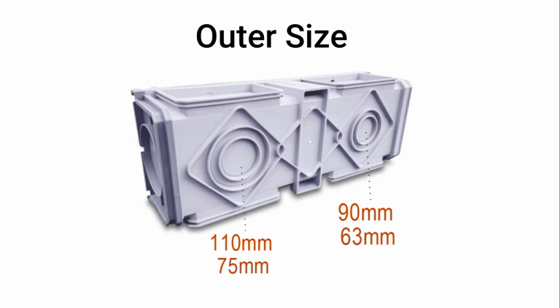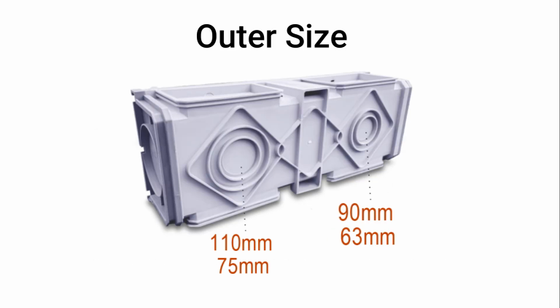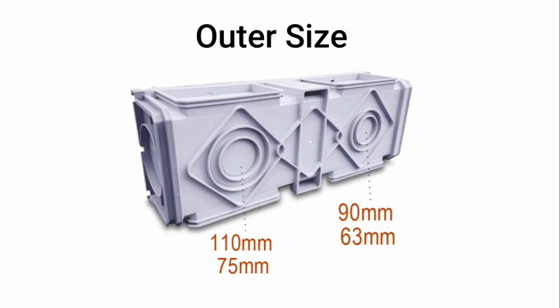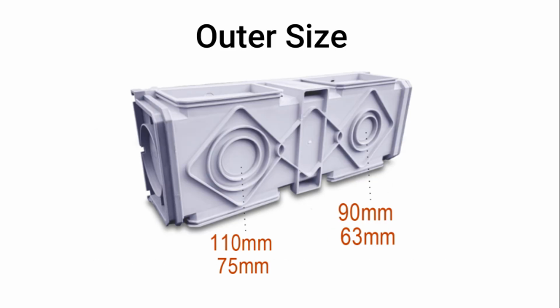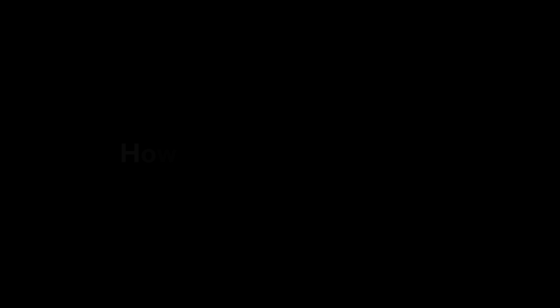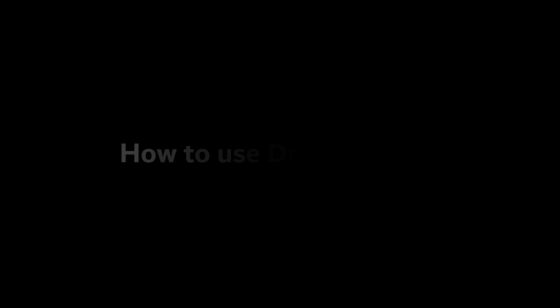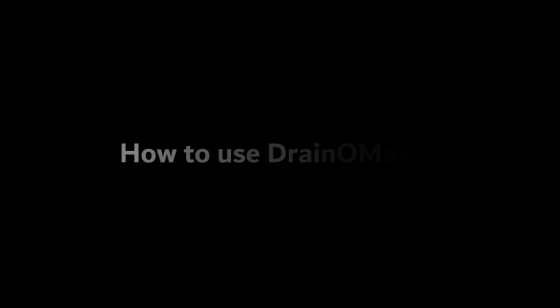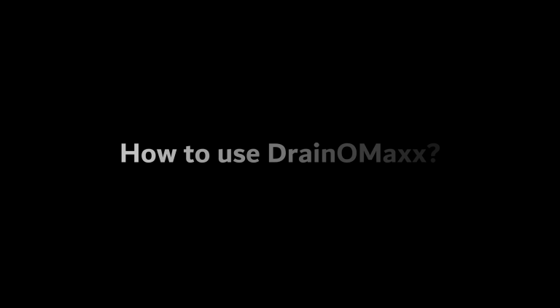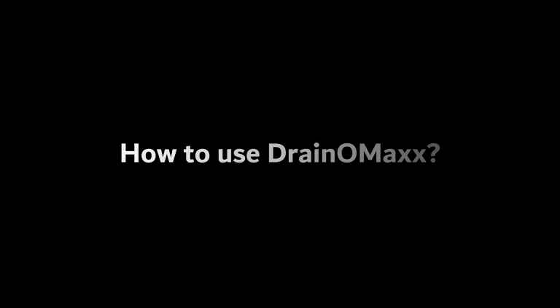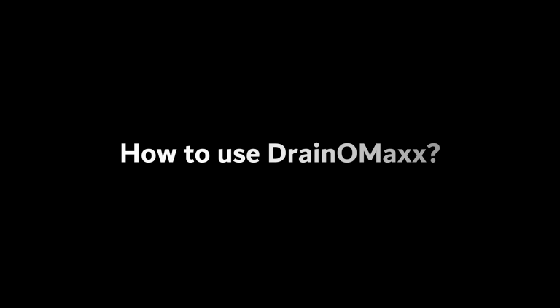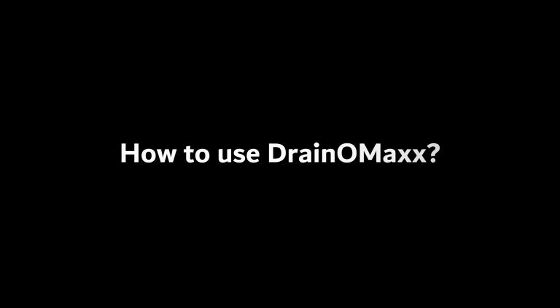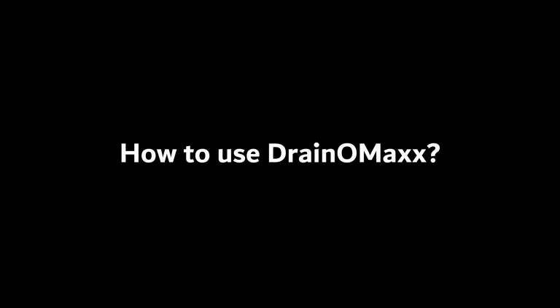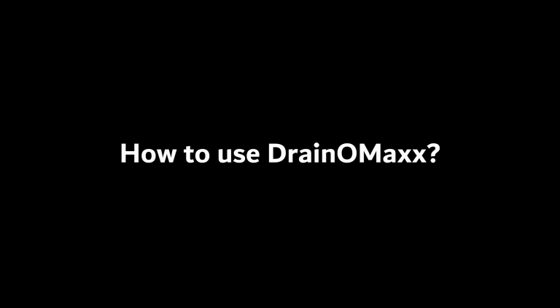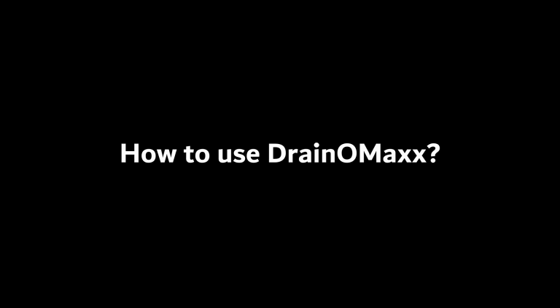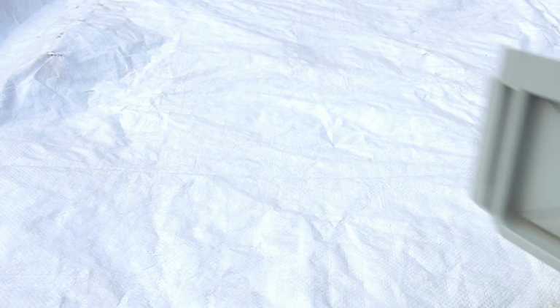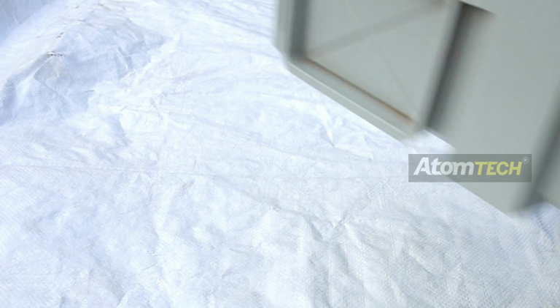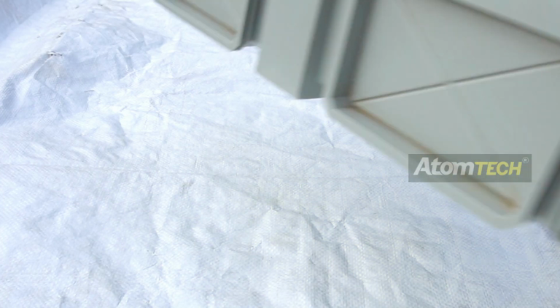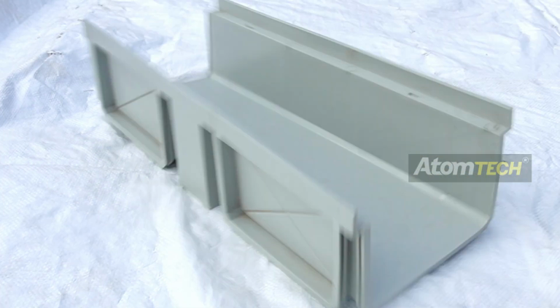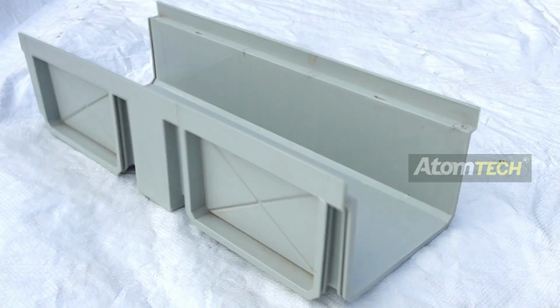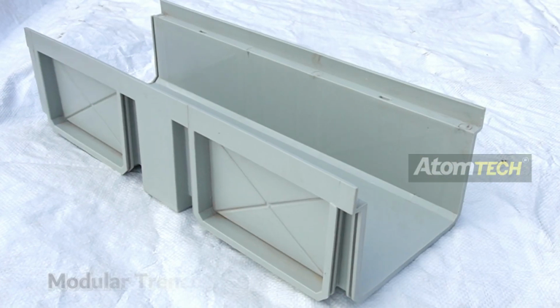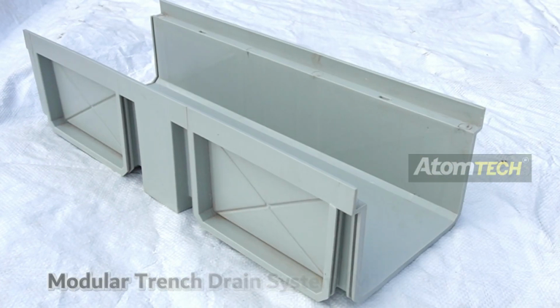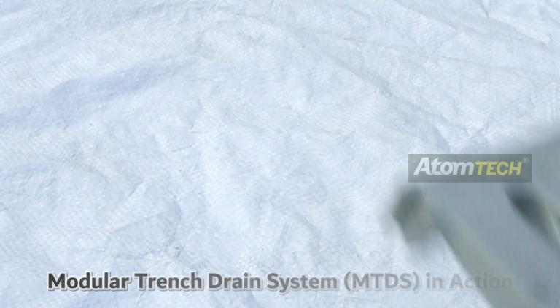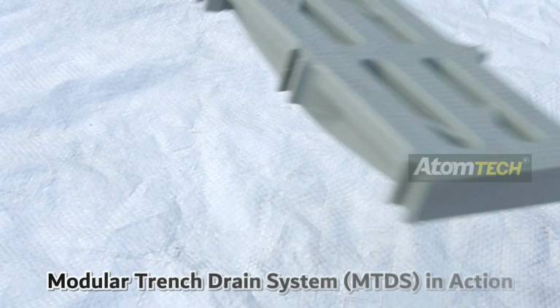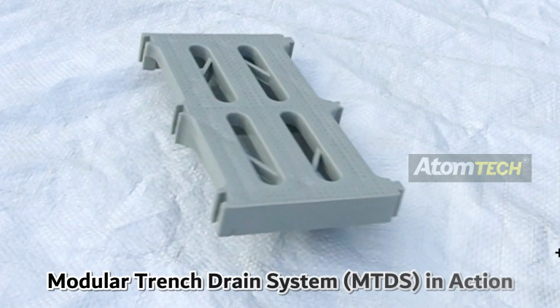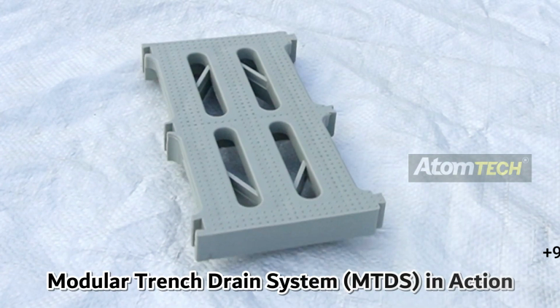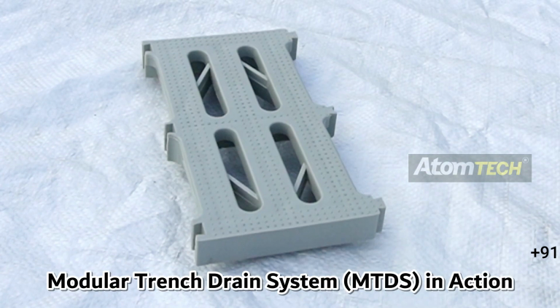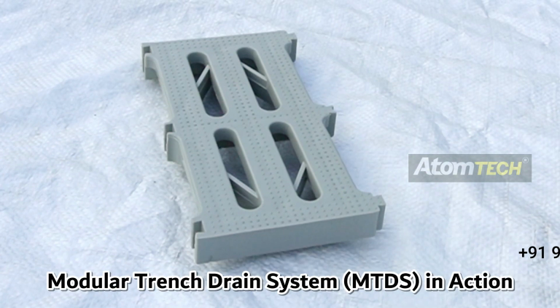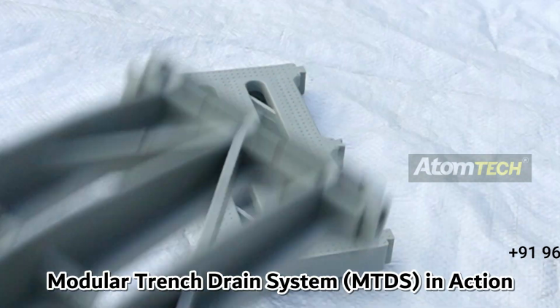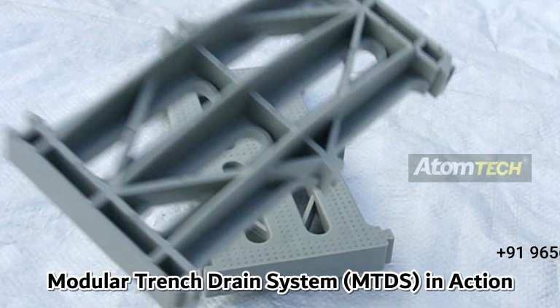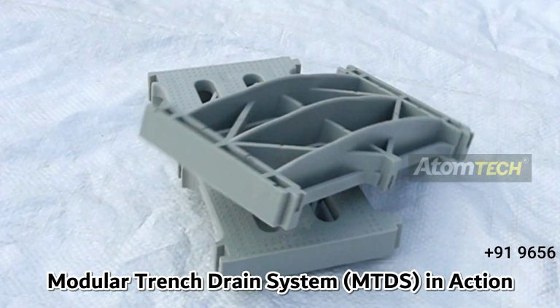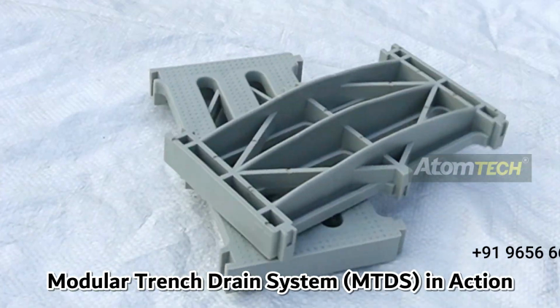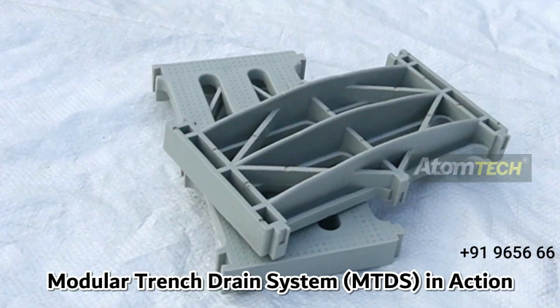How to Use Dranomax Modular Trench Drain System in Action.